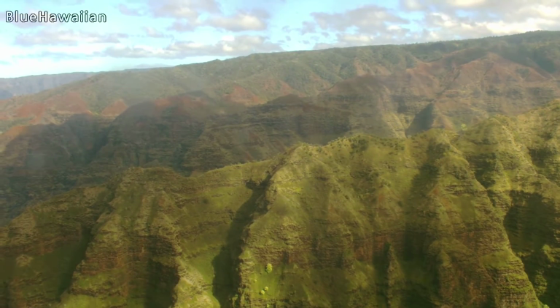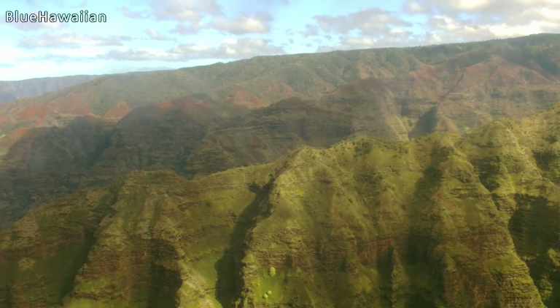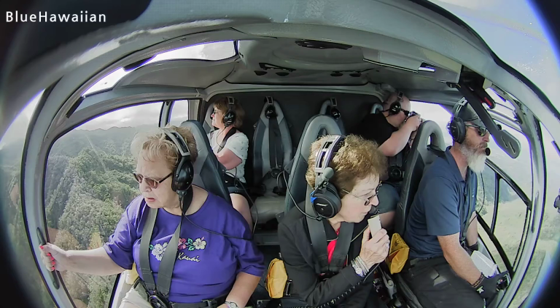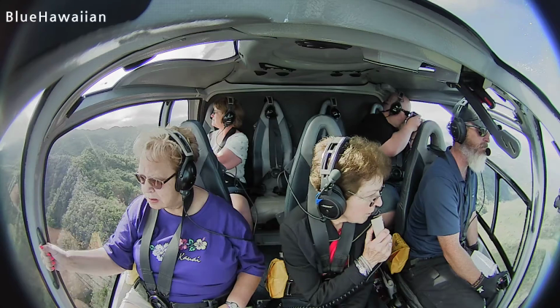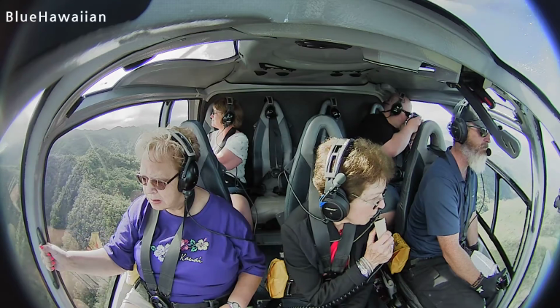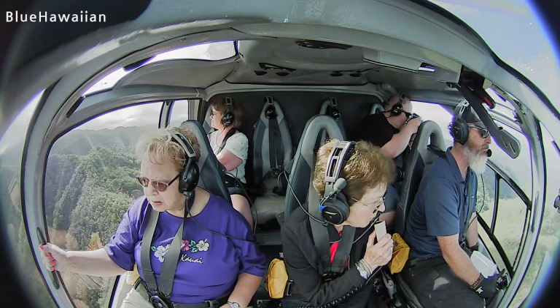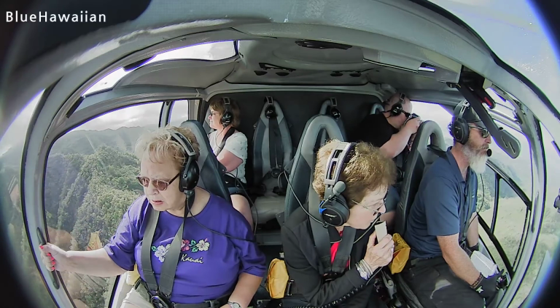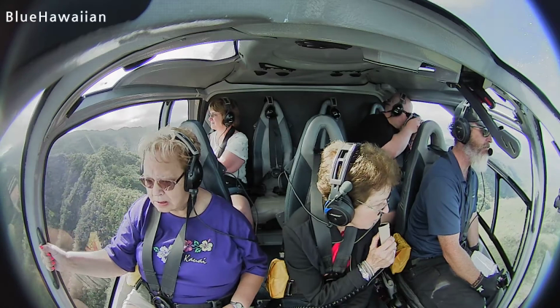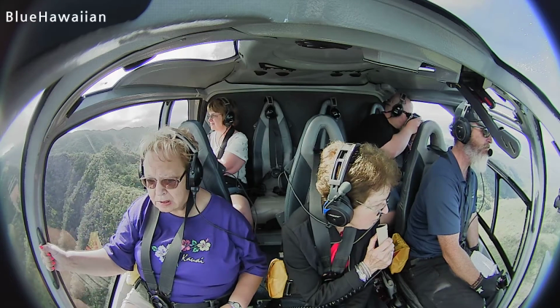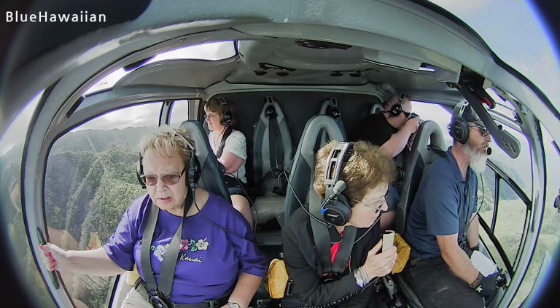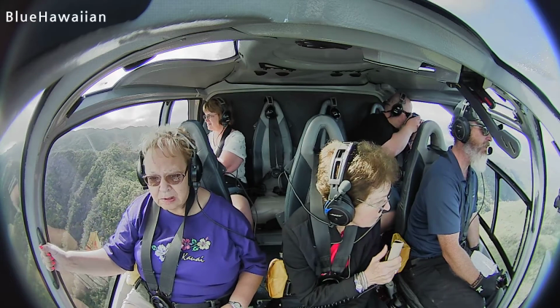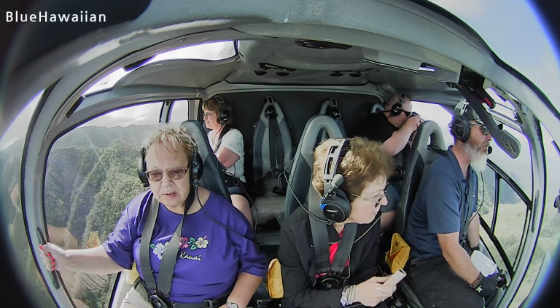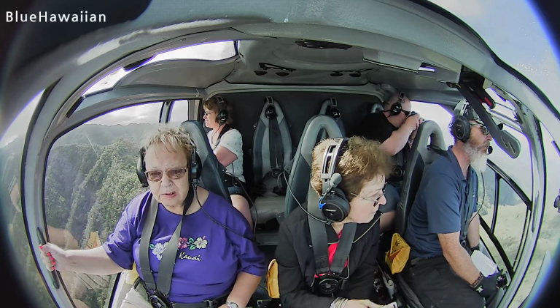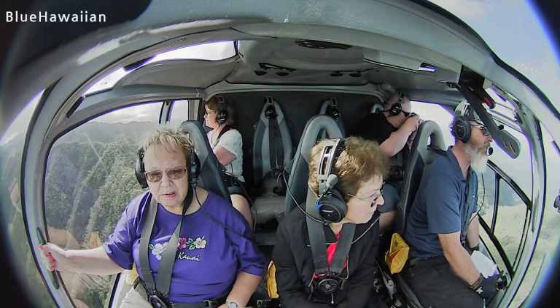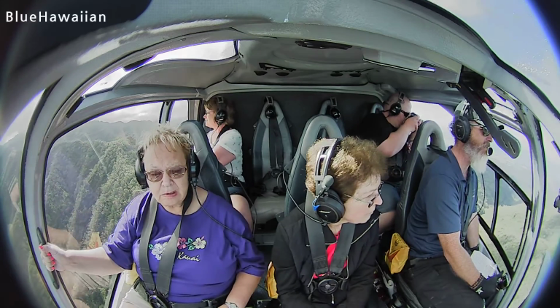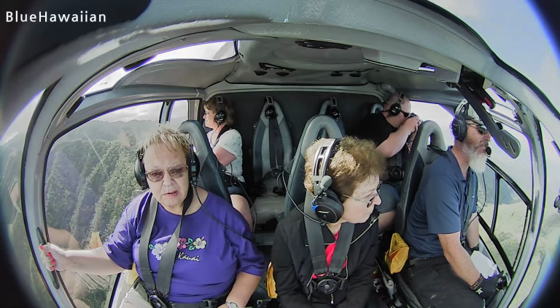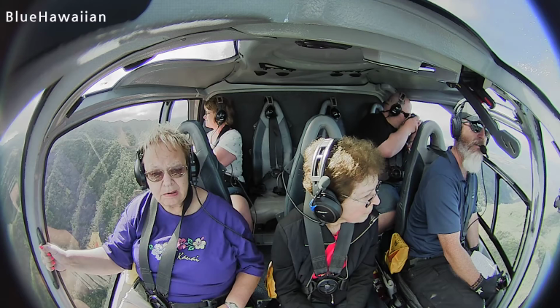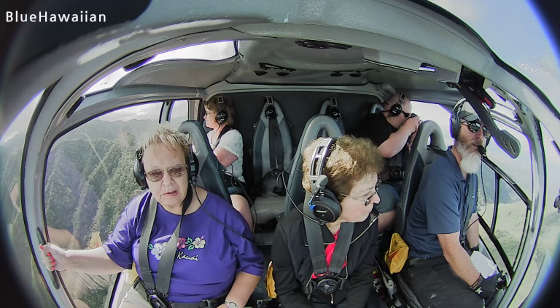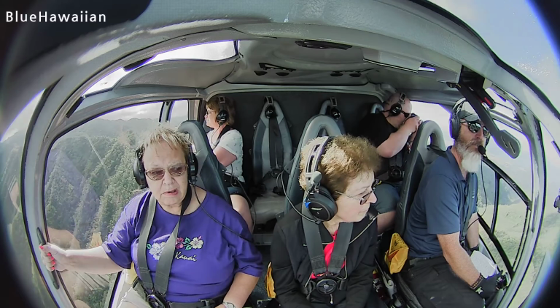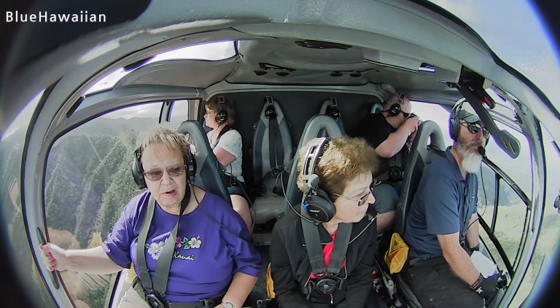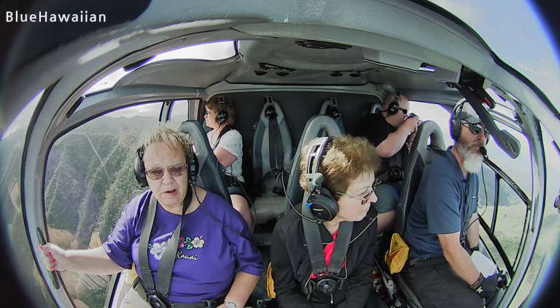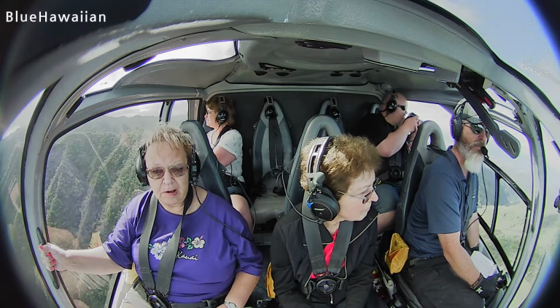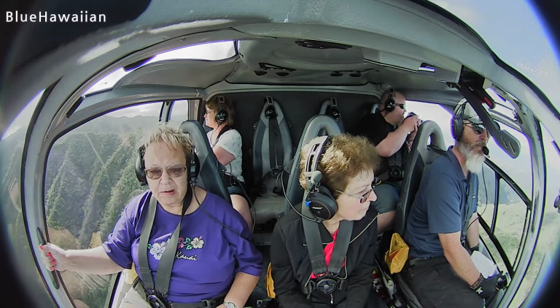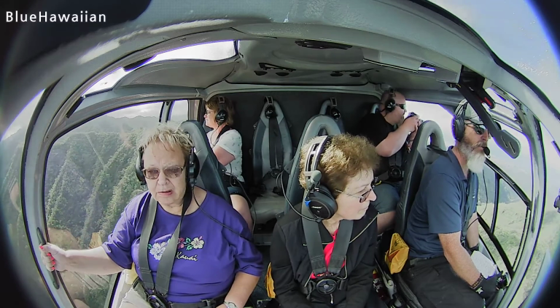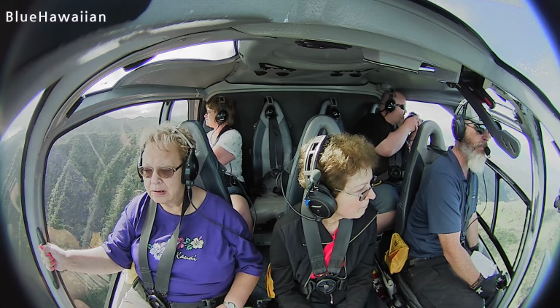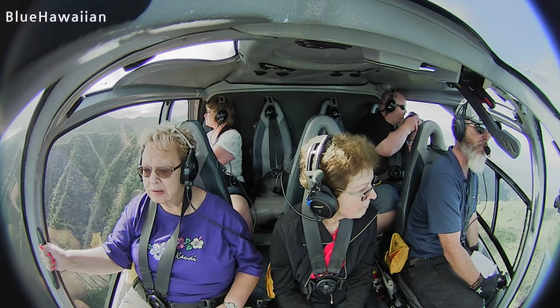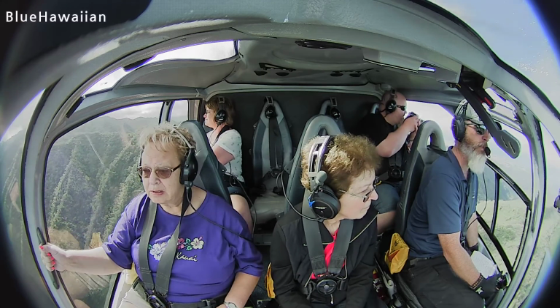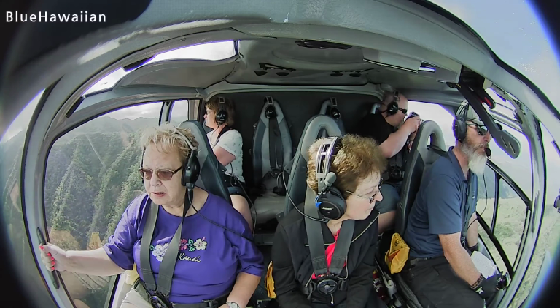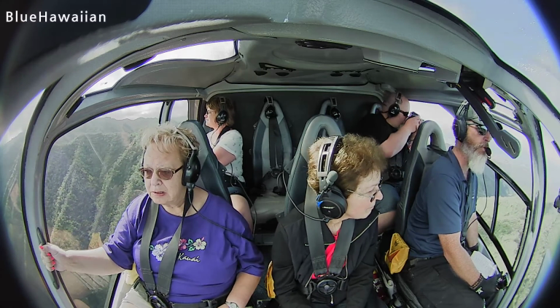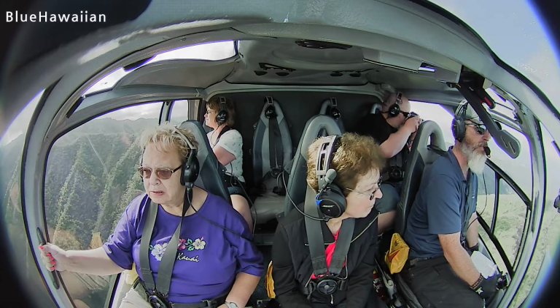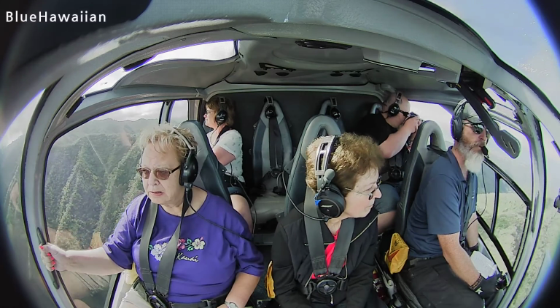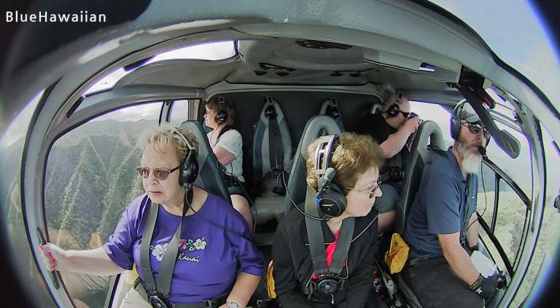Look at the coloration — great, isn't it? Kind of reminds me of Sedona sometimes.